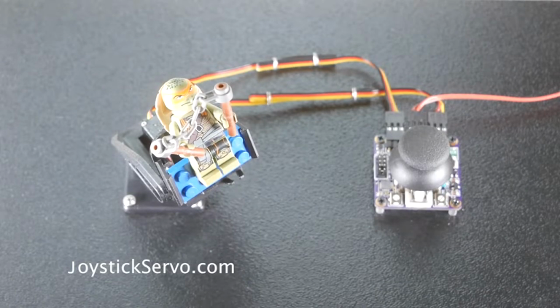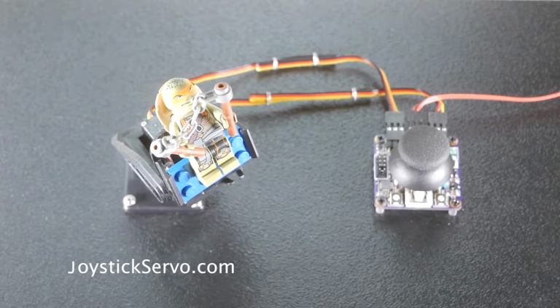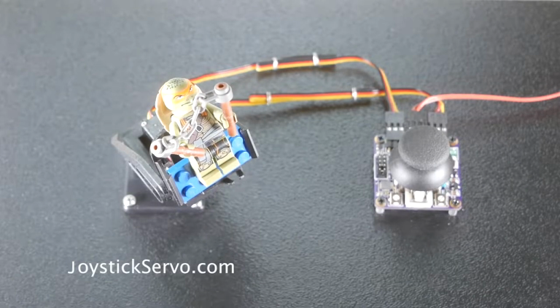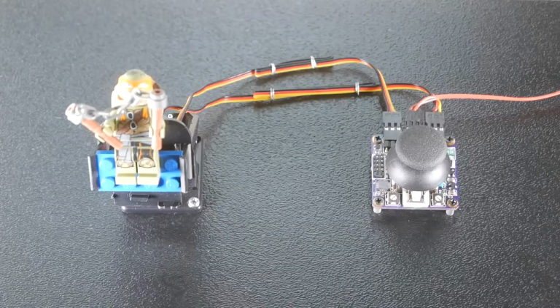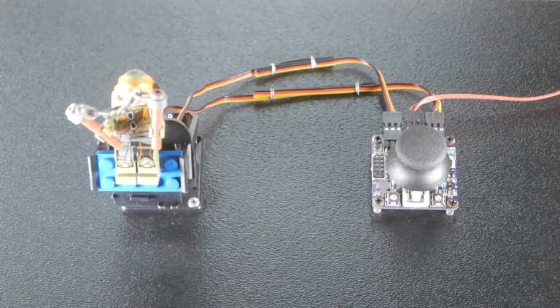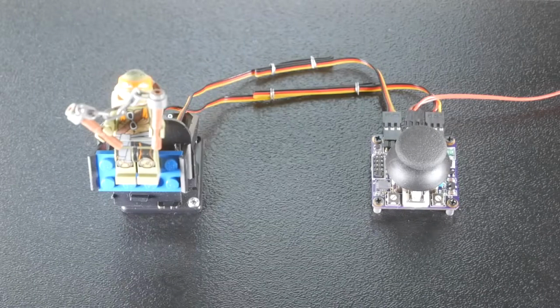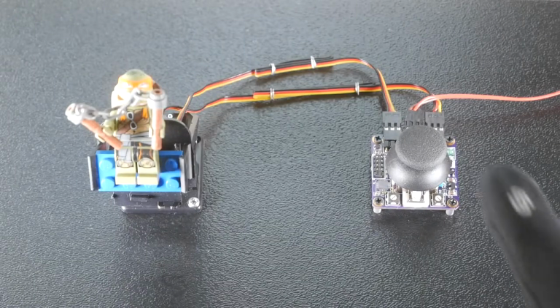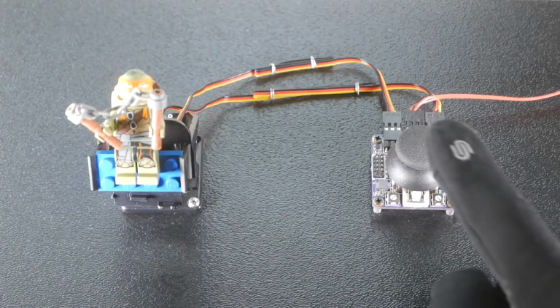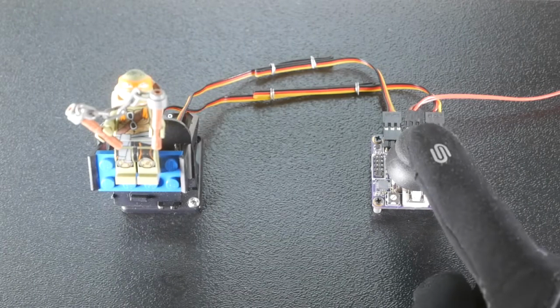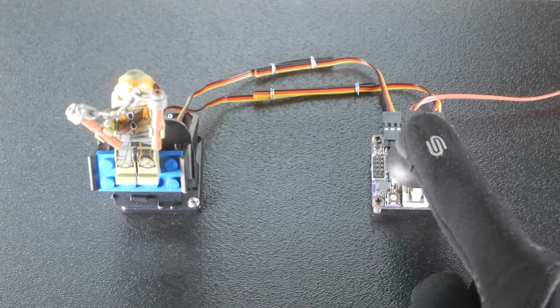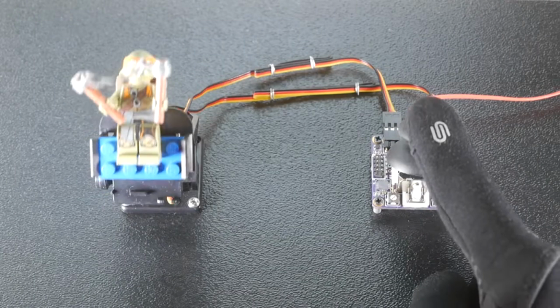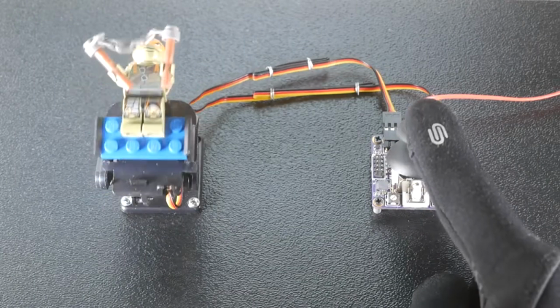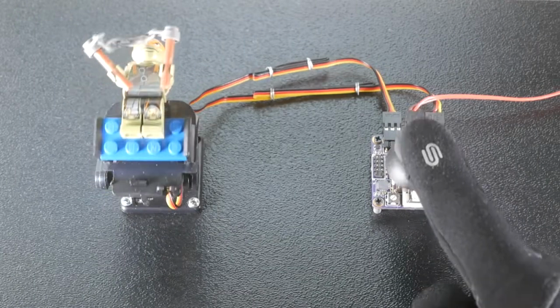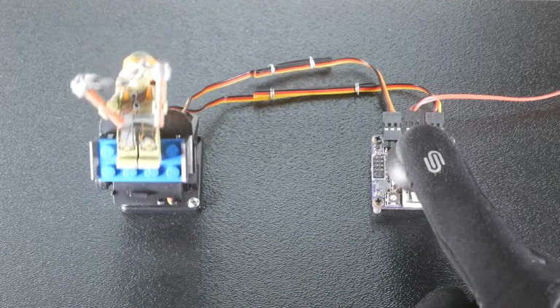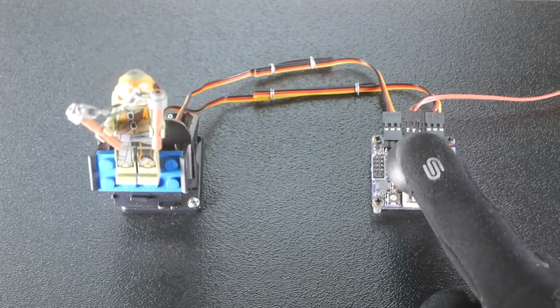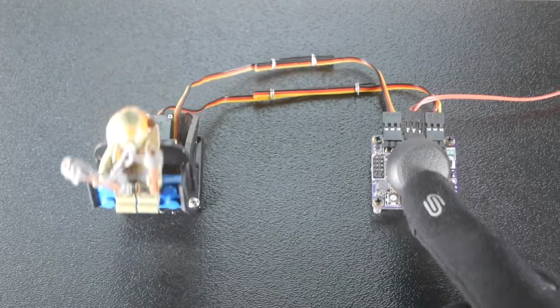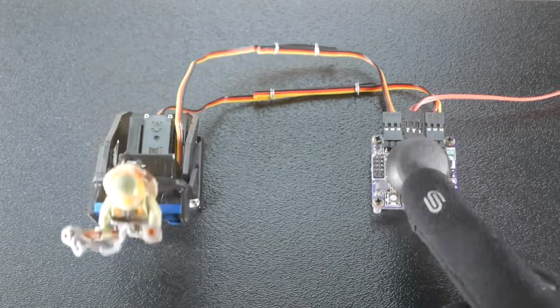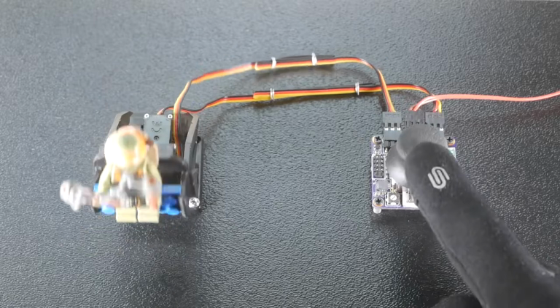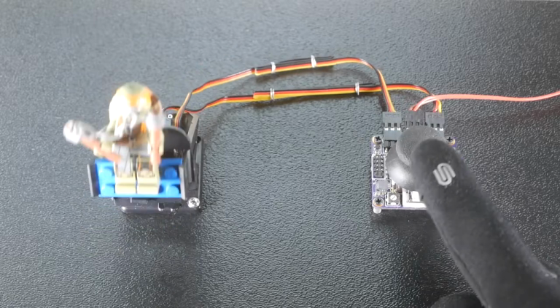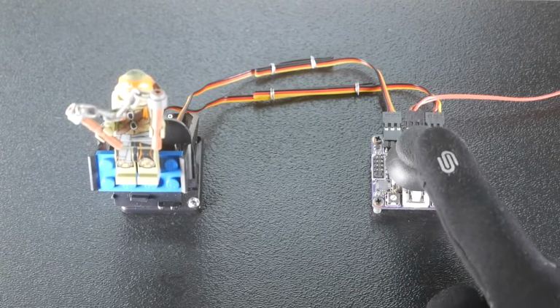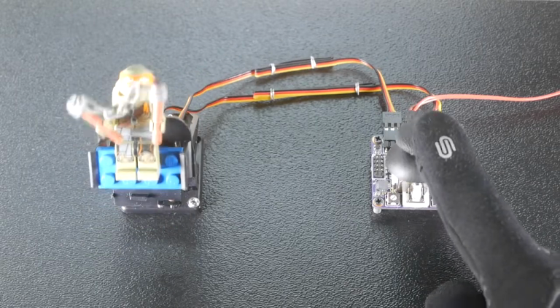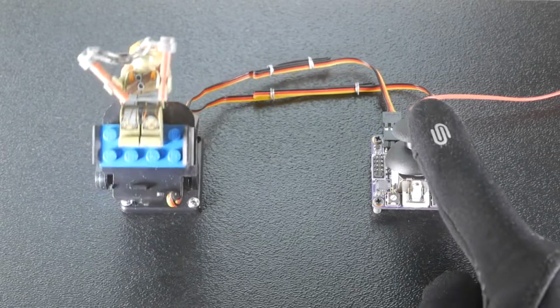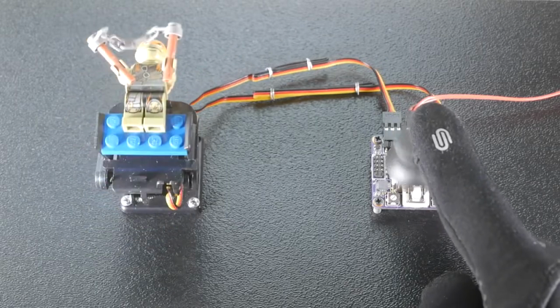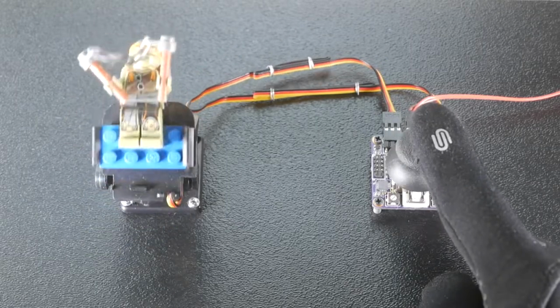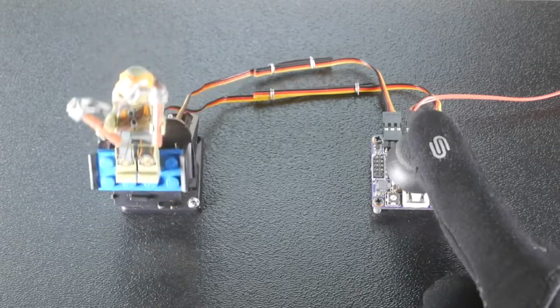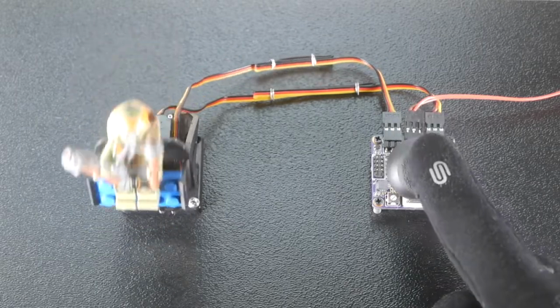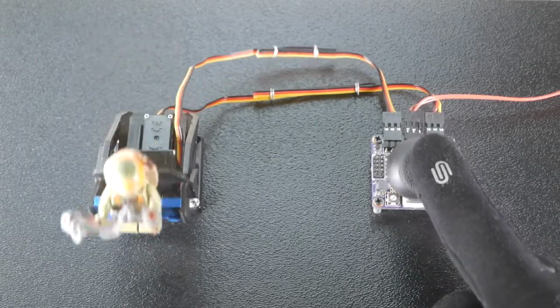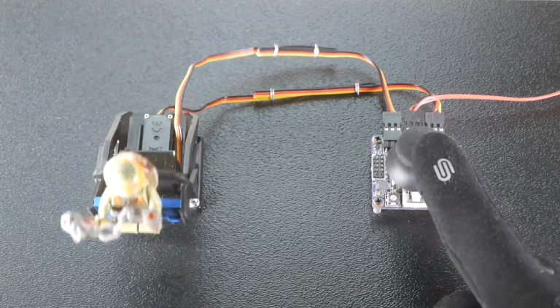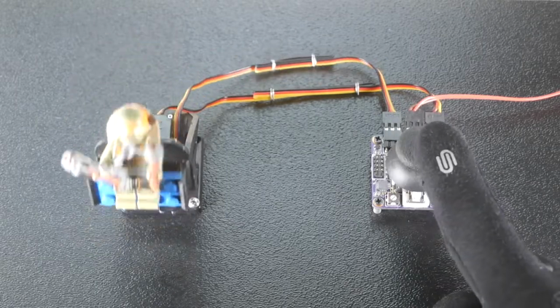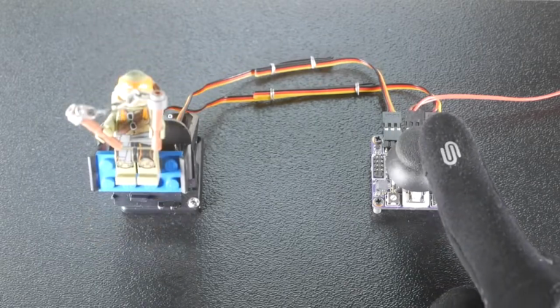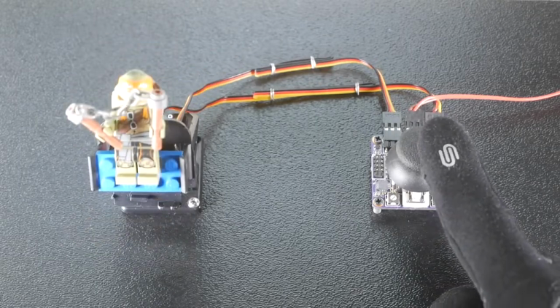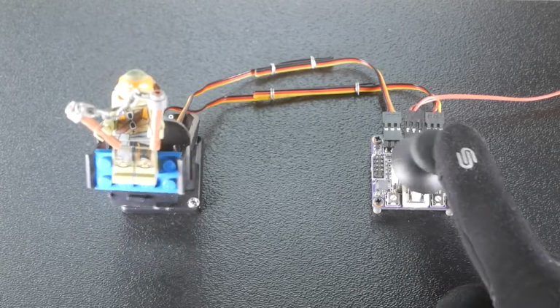For smooth incremental motion, we recommend higher quality servos from brands like Futaba or Hitek.